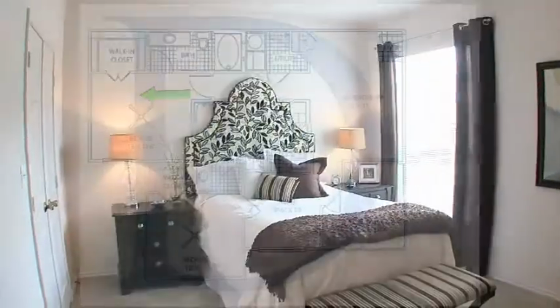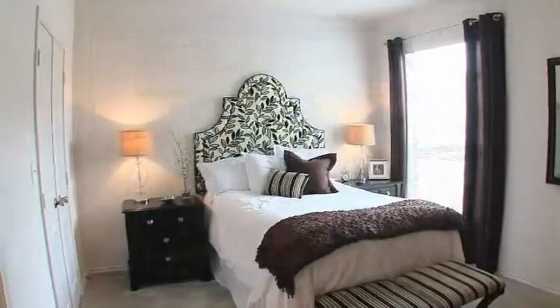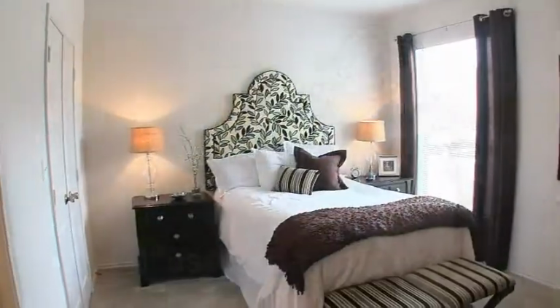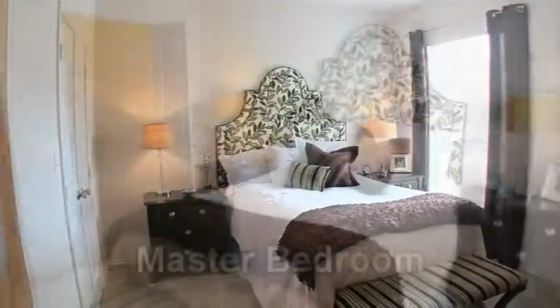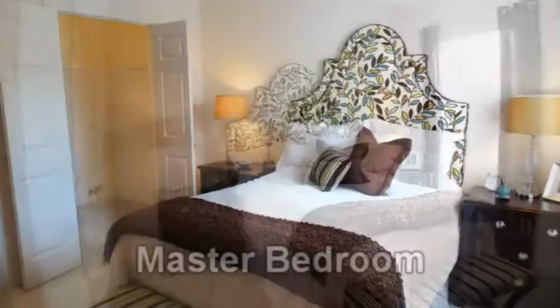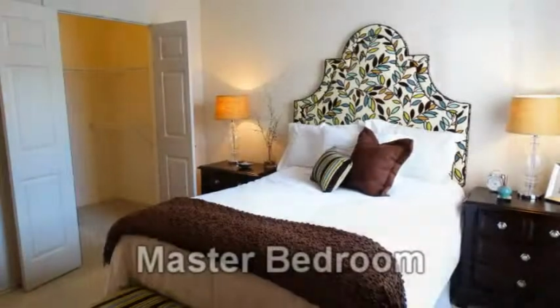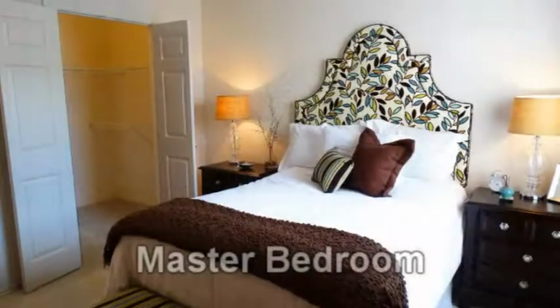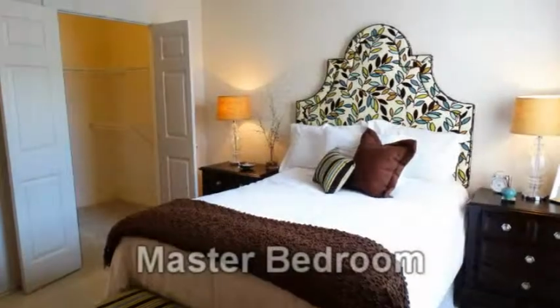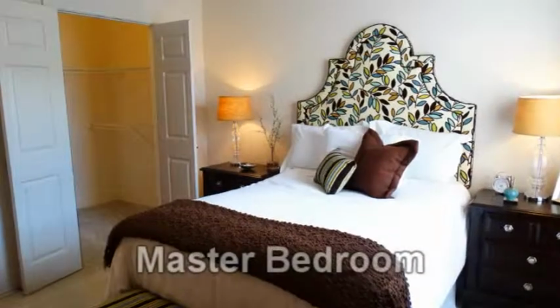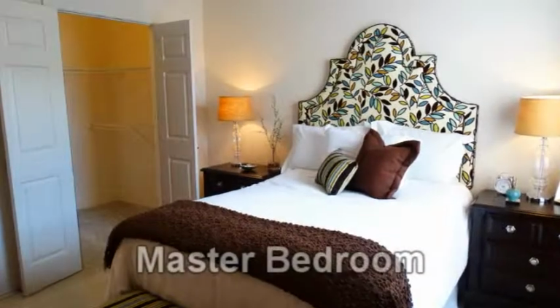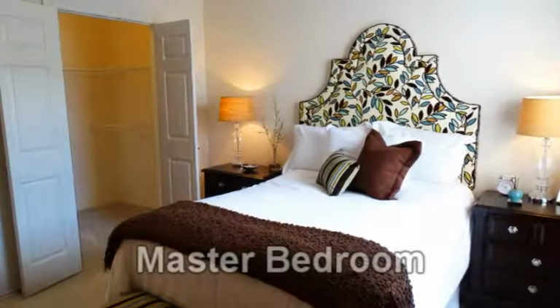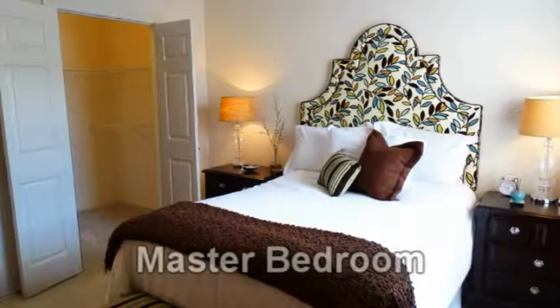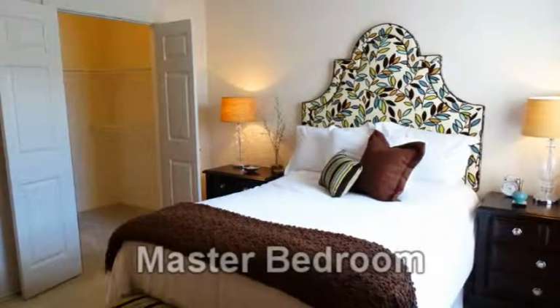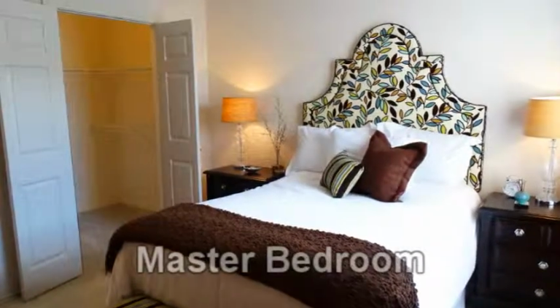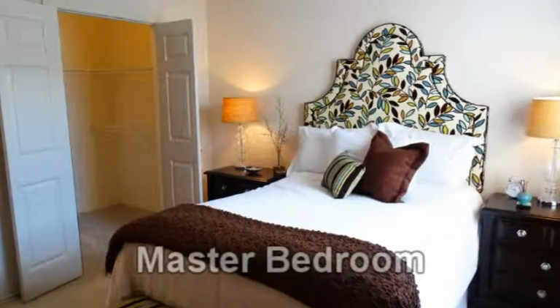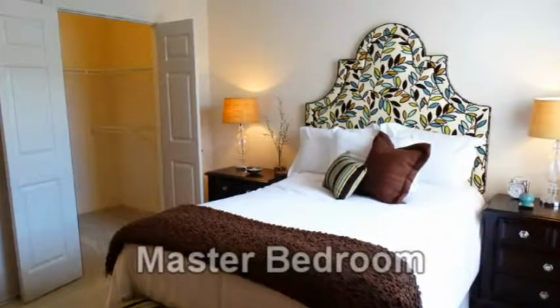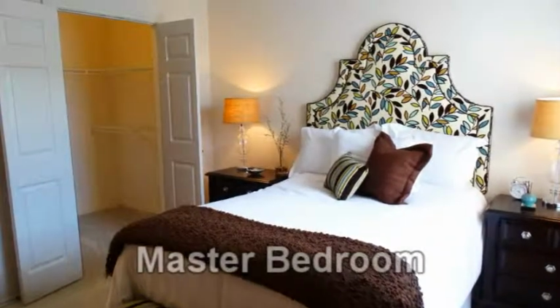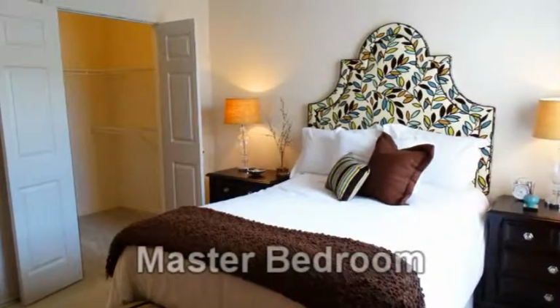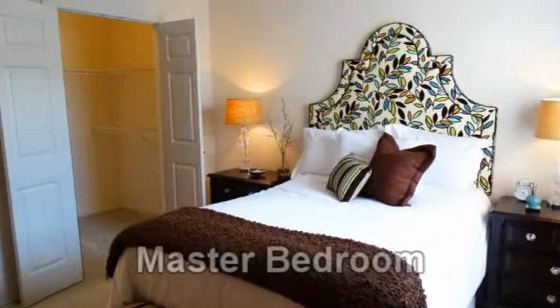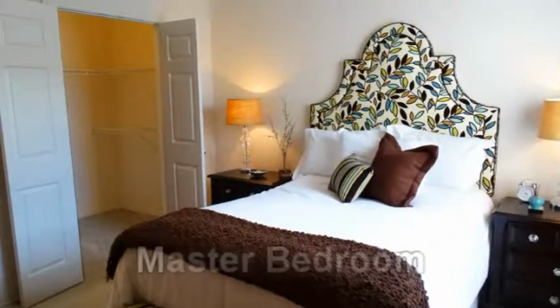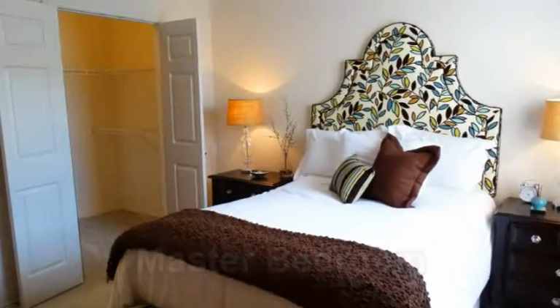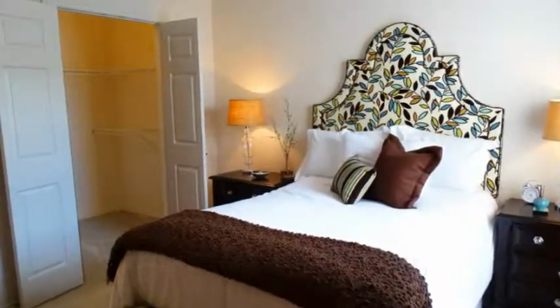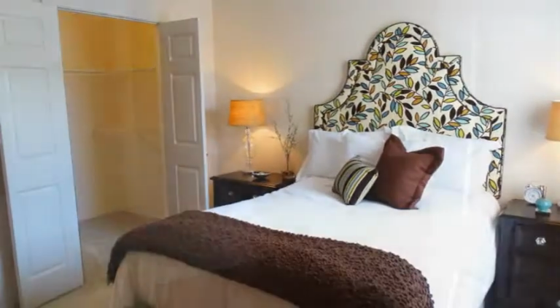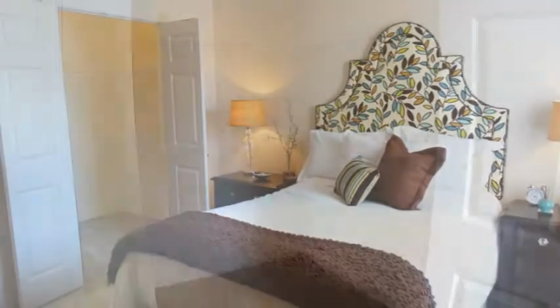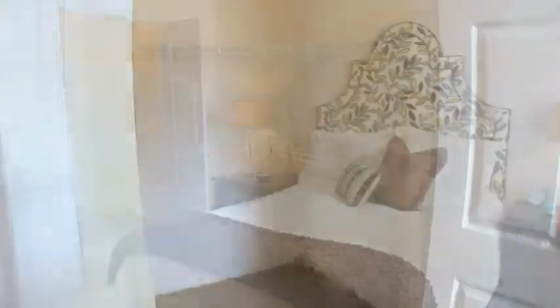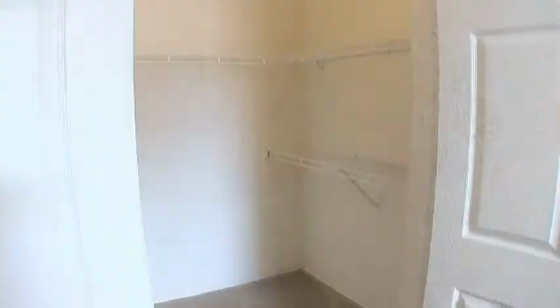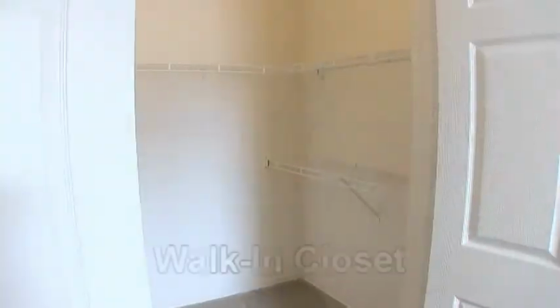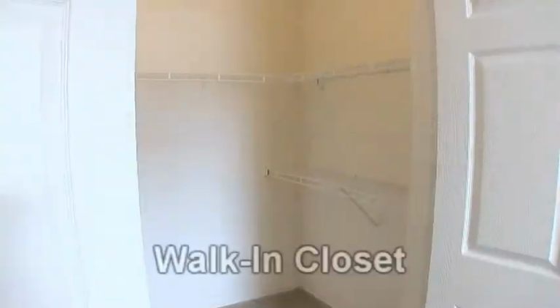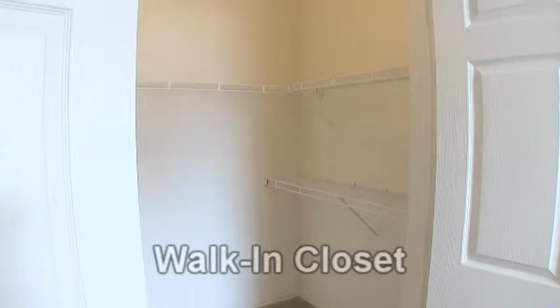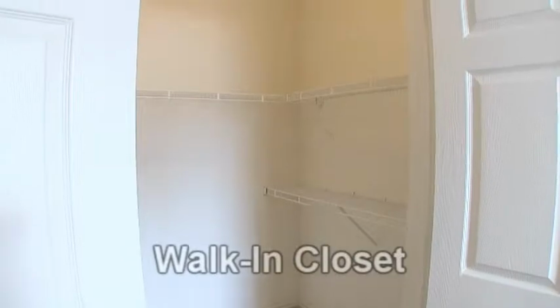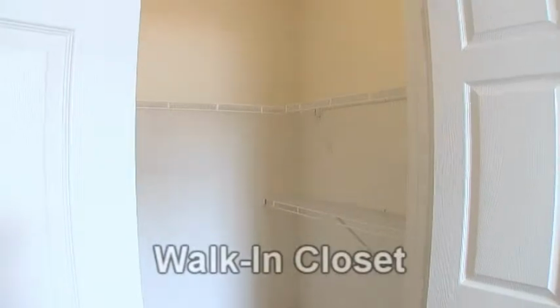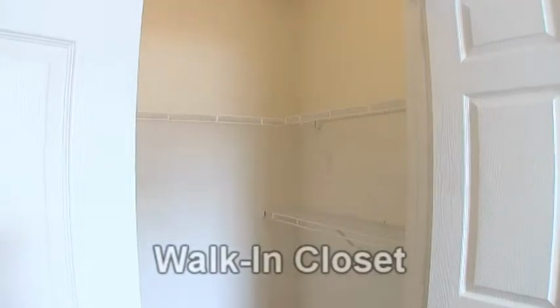The master bedroom is spacious and features a cooling ceiling fan and an oversized walk-in closet.